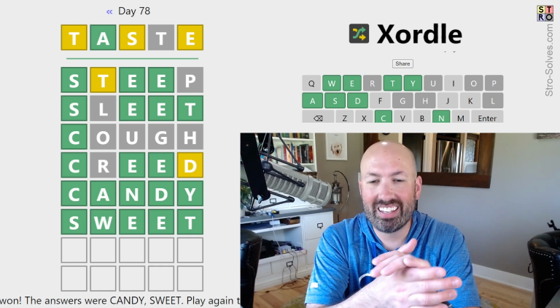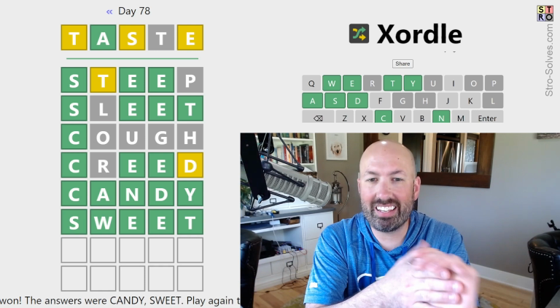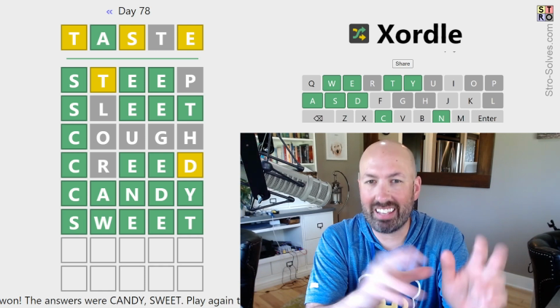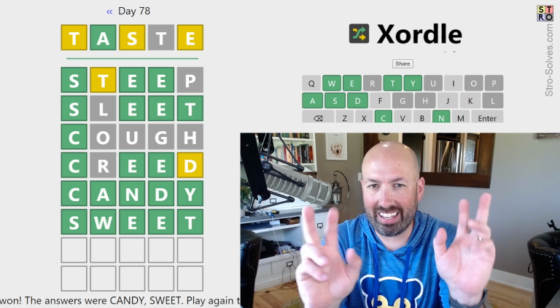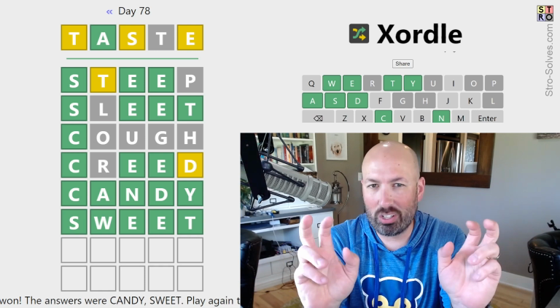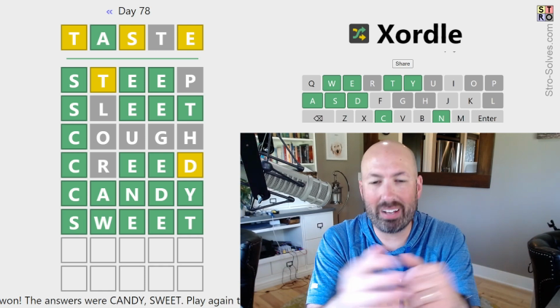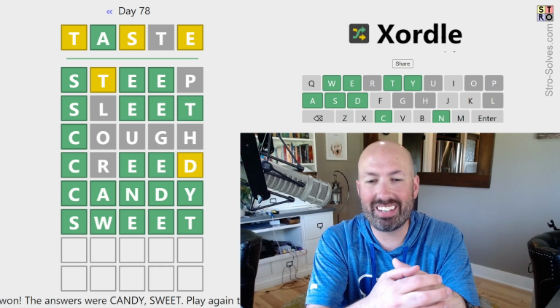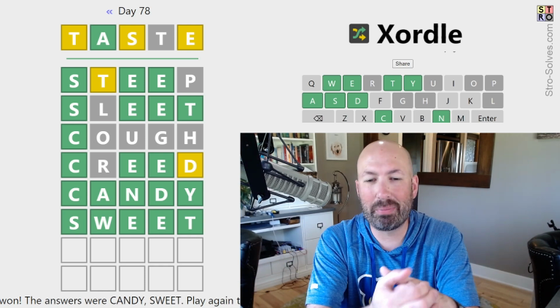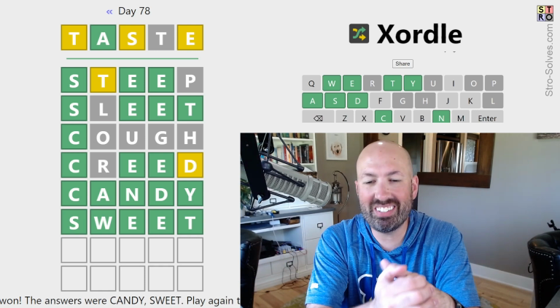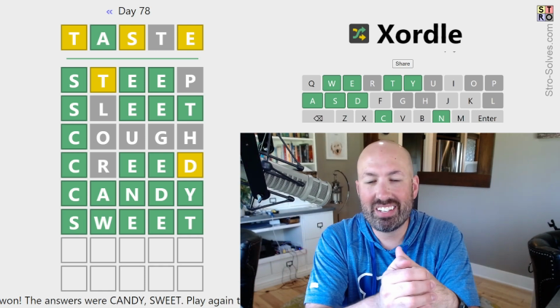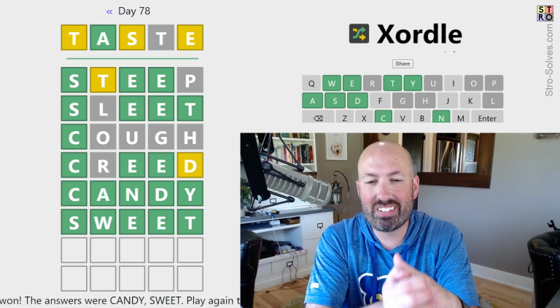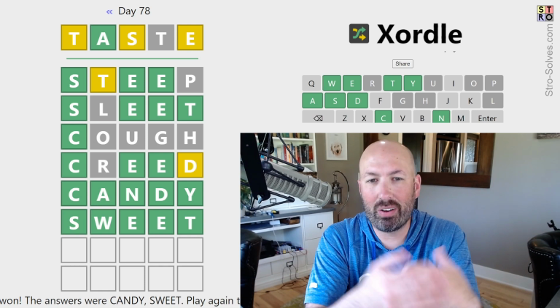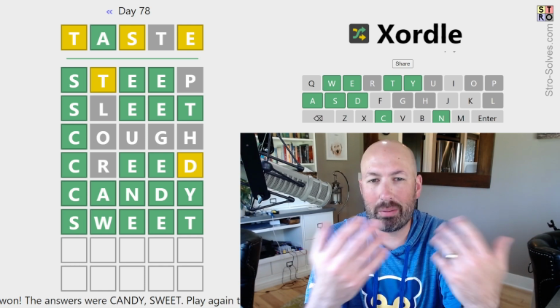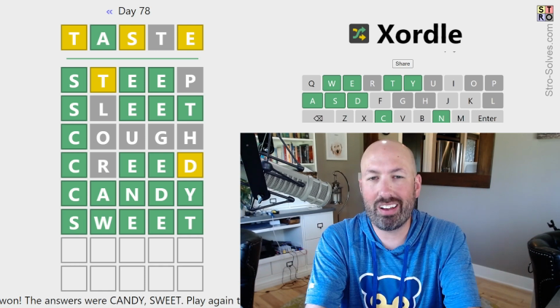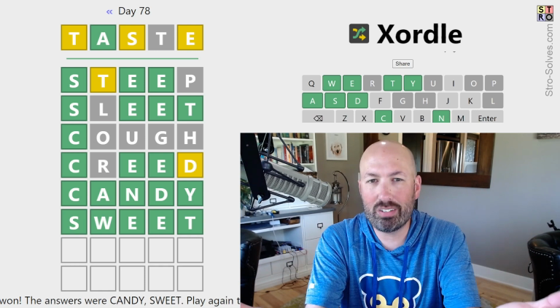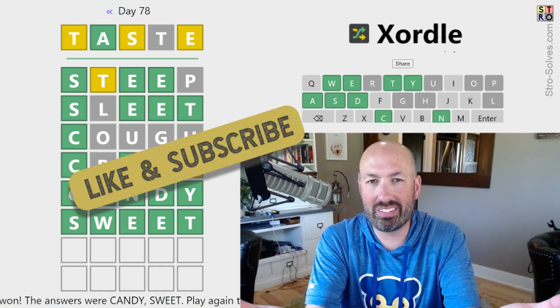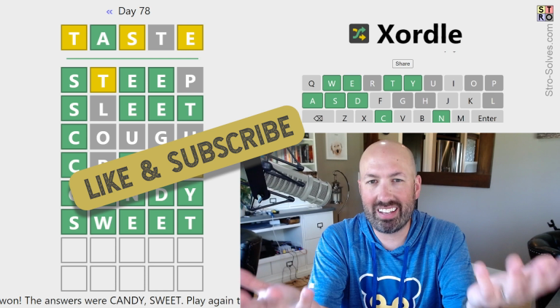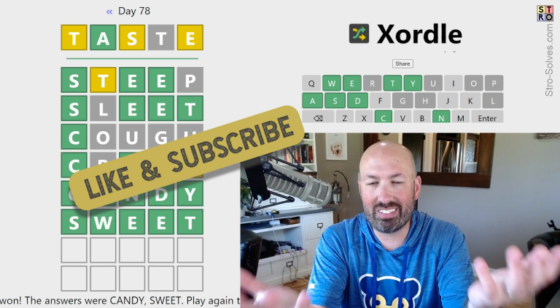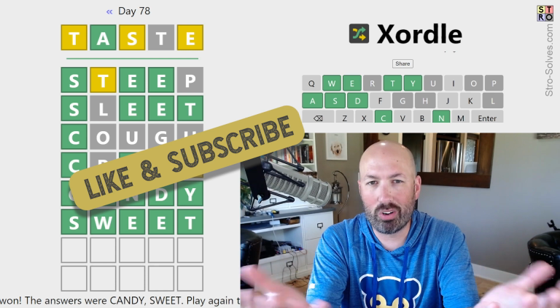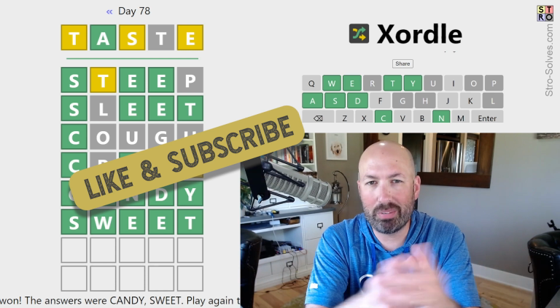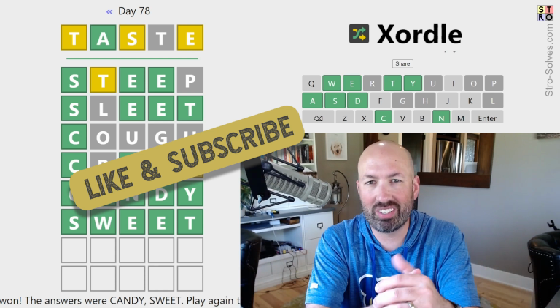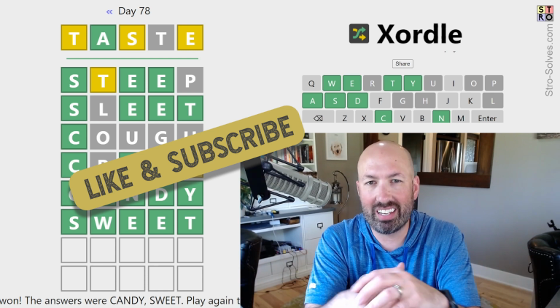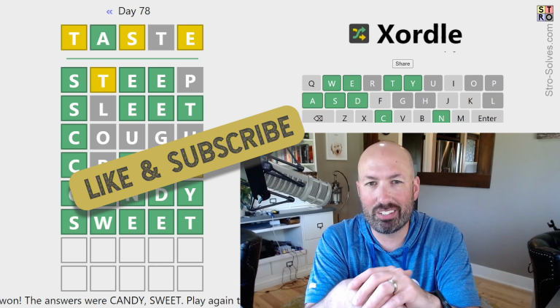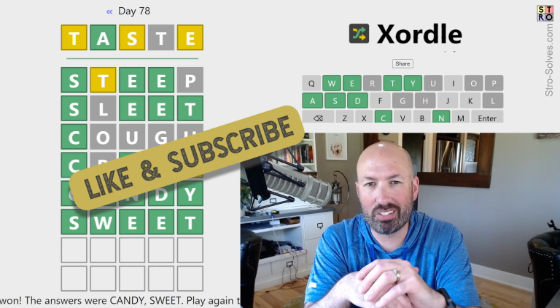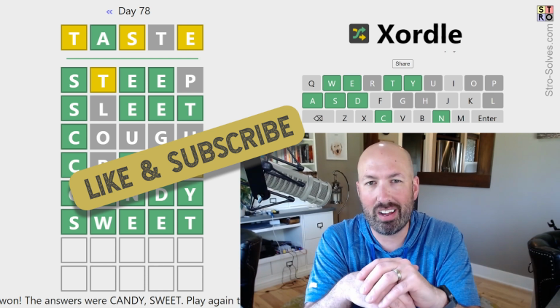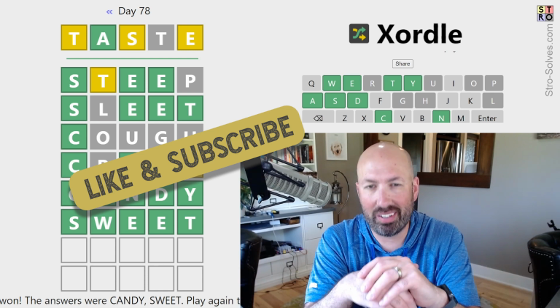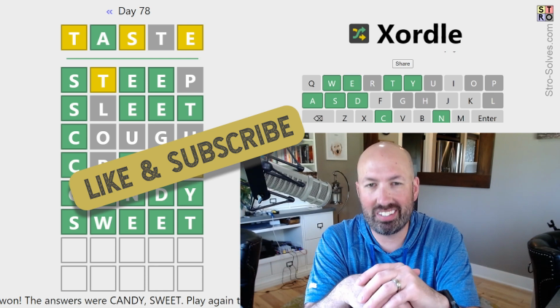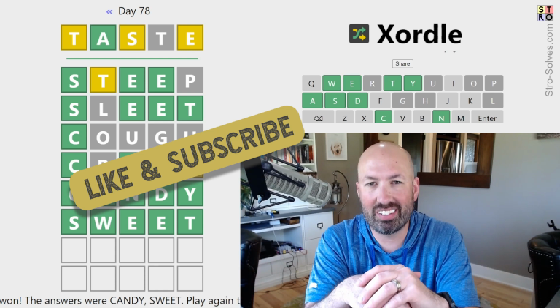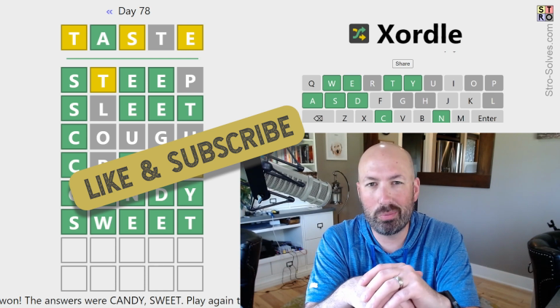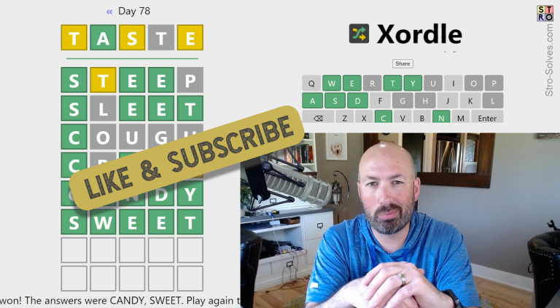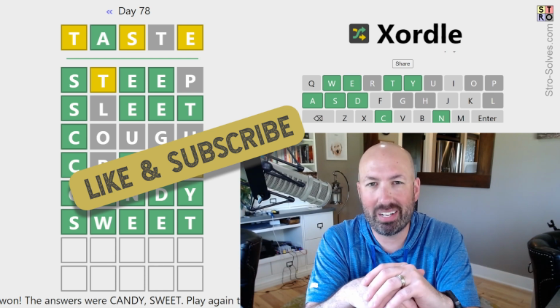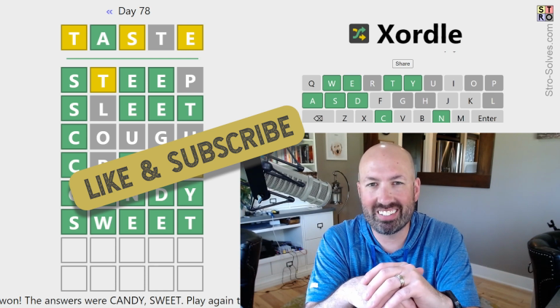That is a cute puzzle, I suppose. Let me know how you did with today's Zordle. Be sure to like and subscribe, and I'll see you again soon with some more puzzles.